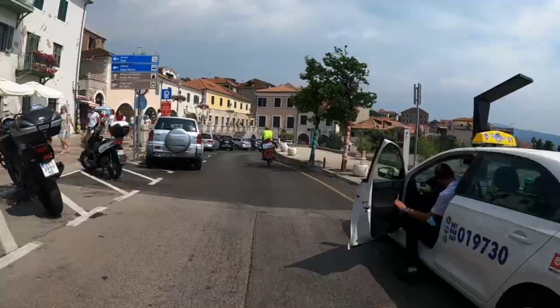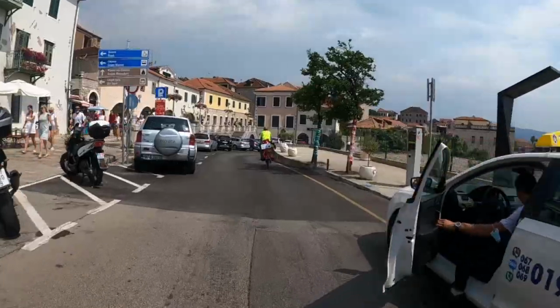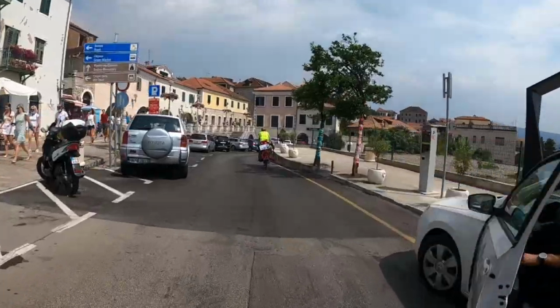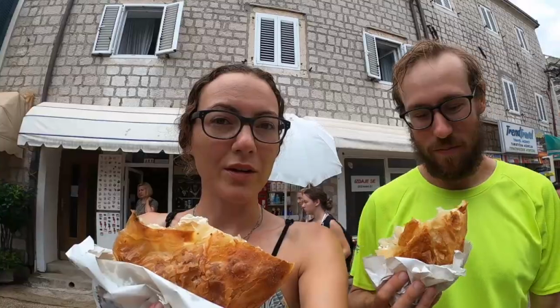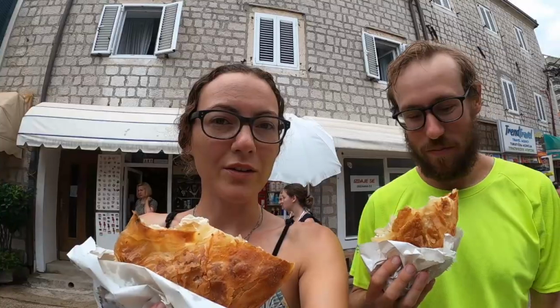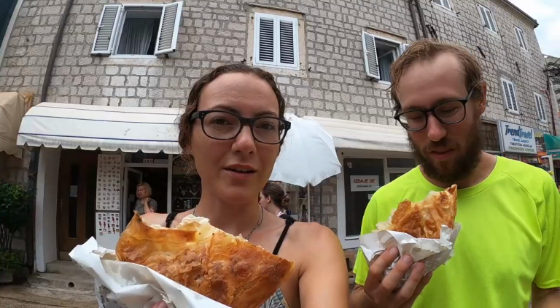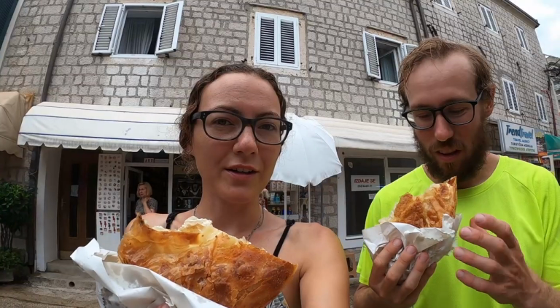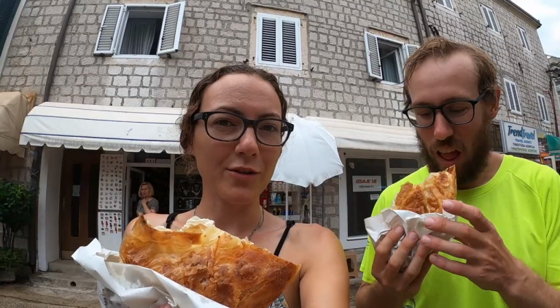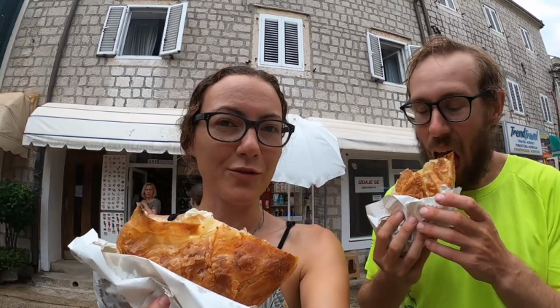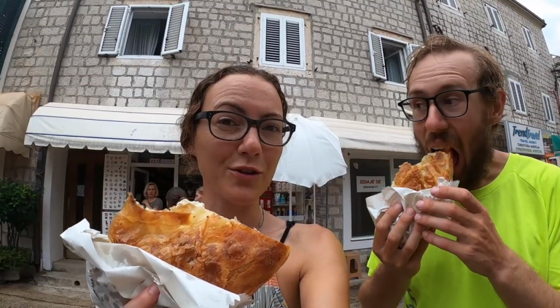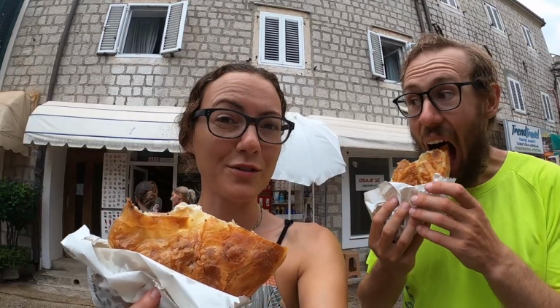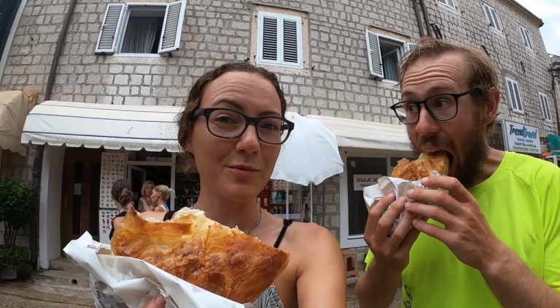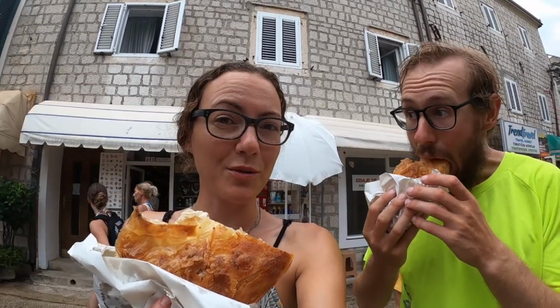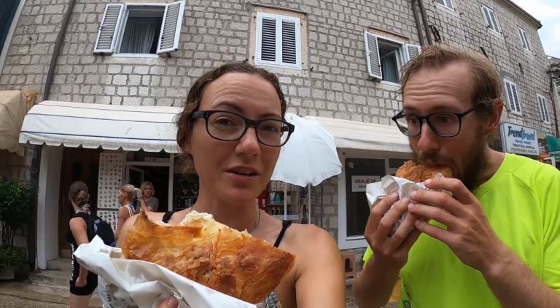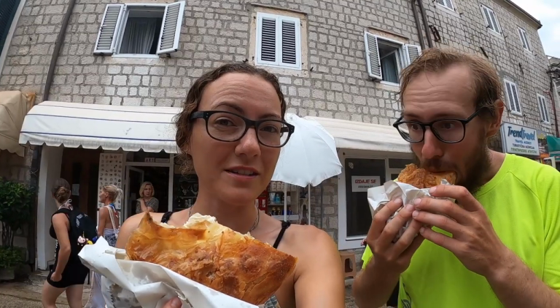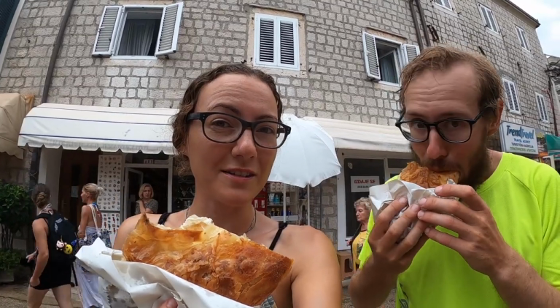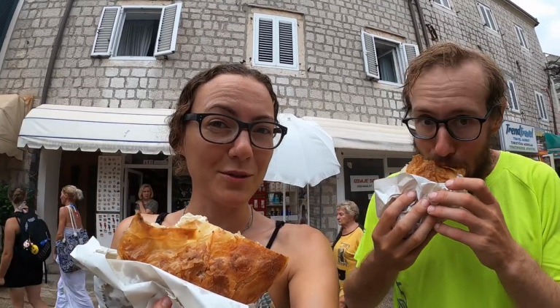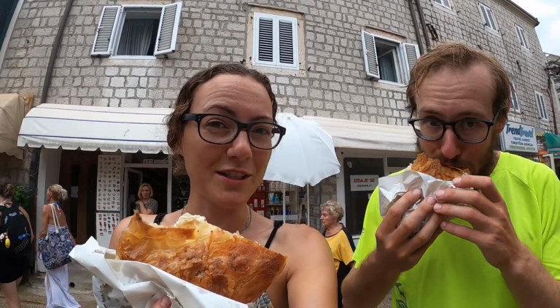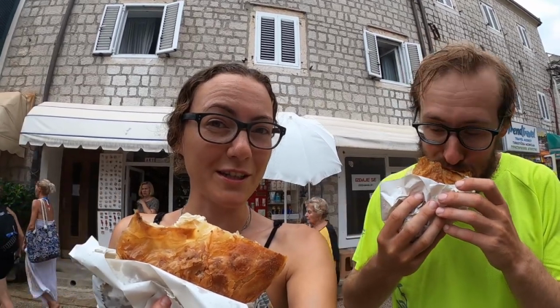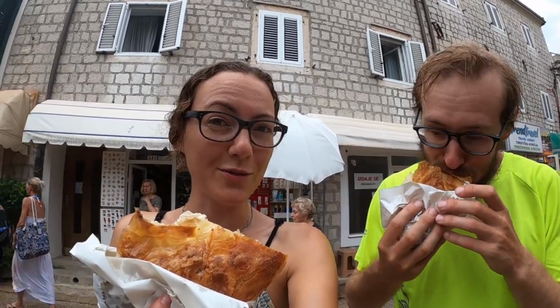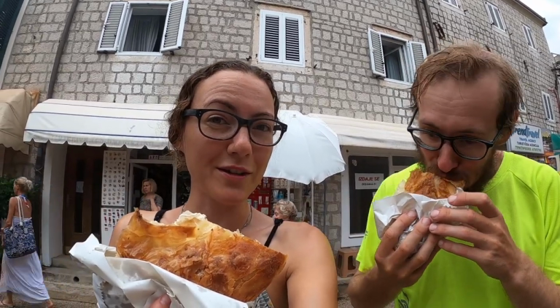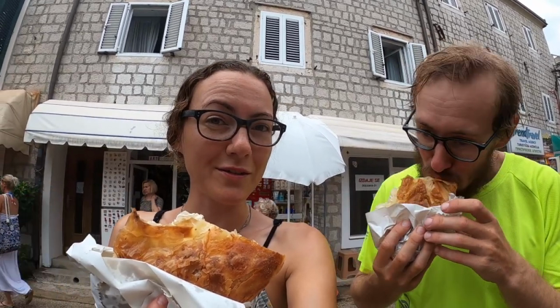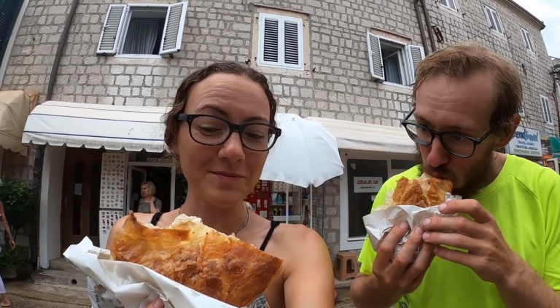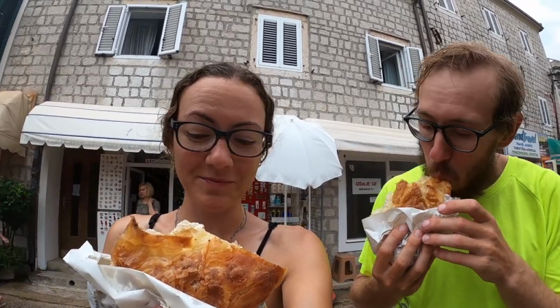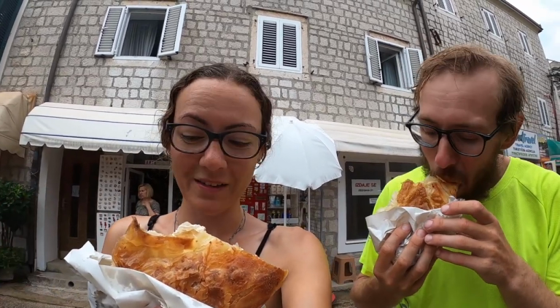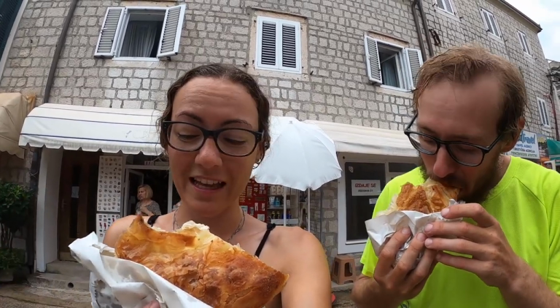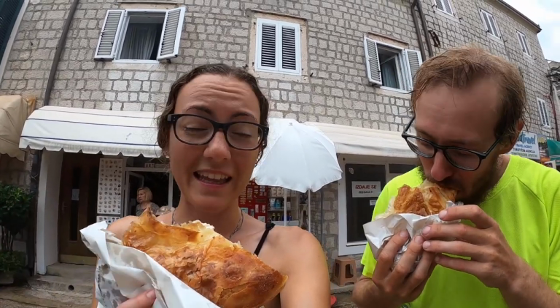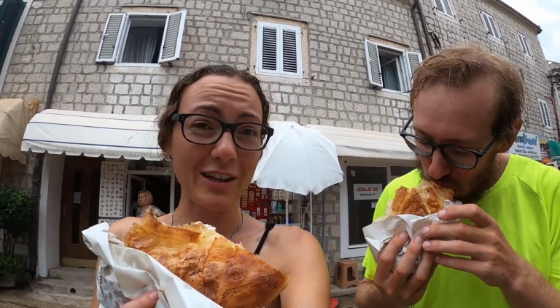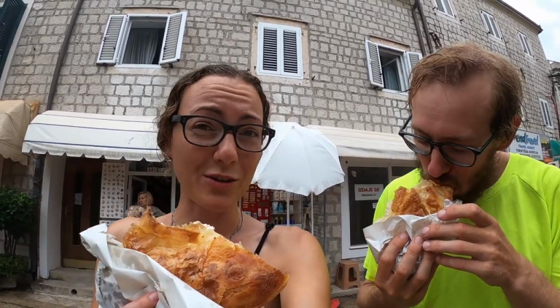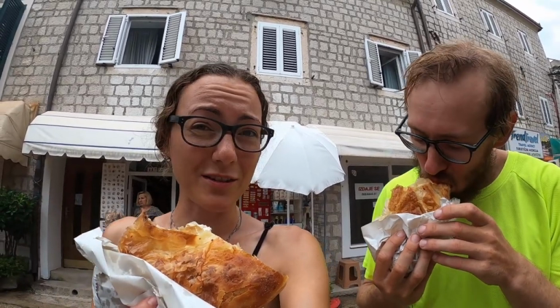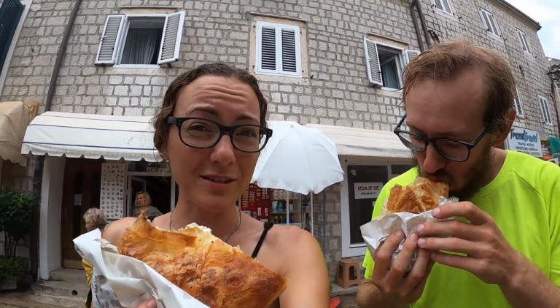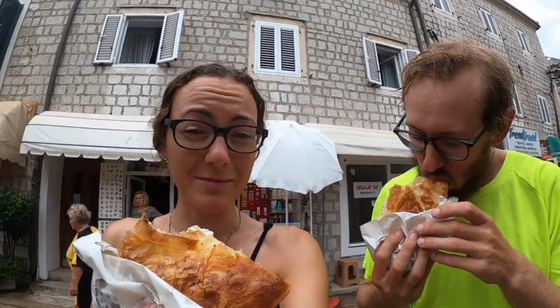We are having our first Furex in Montenegro now, and they're awesome.